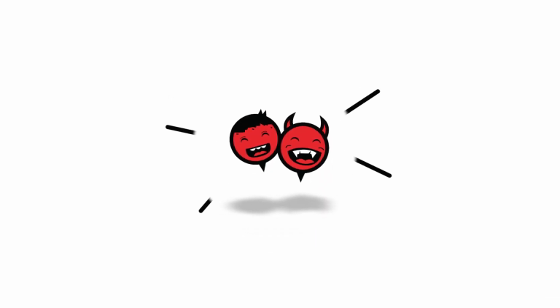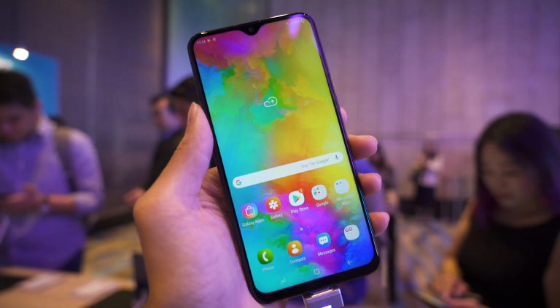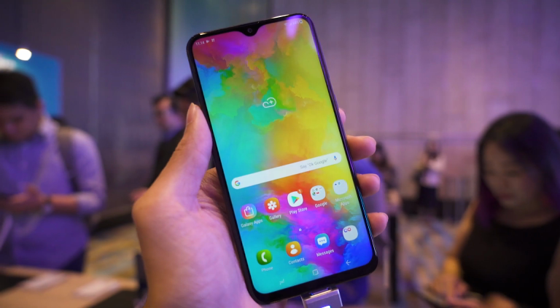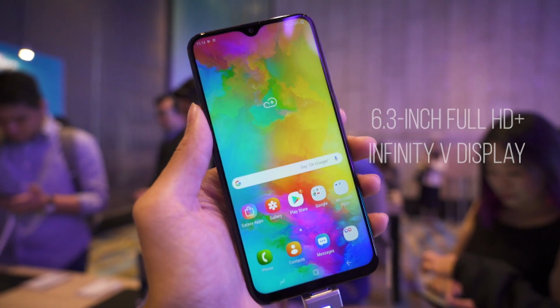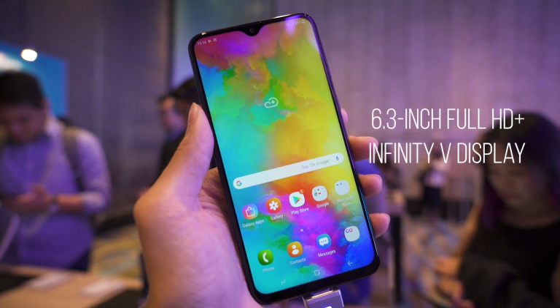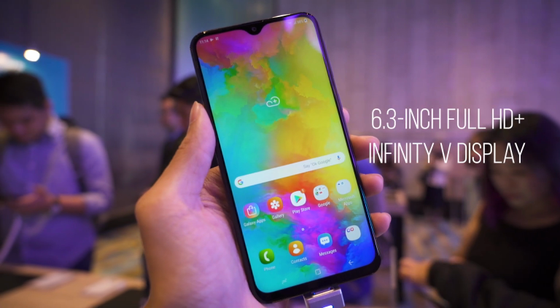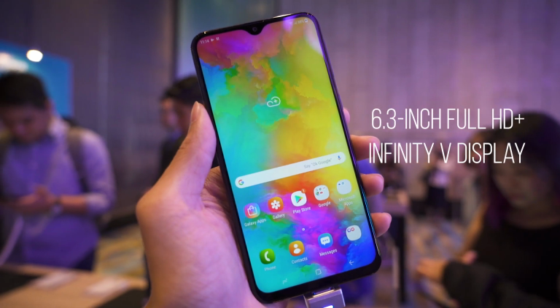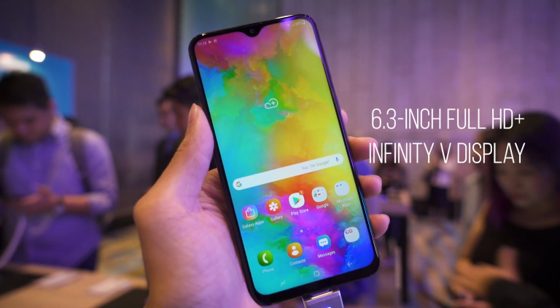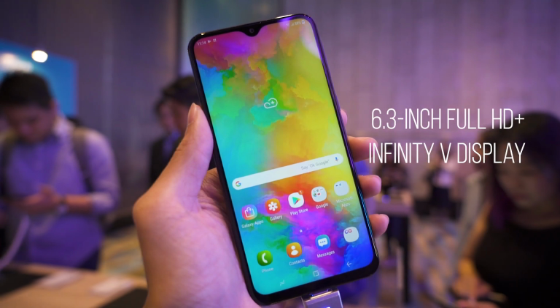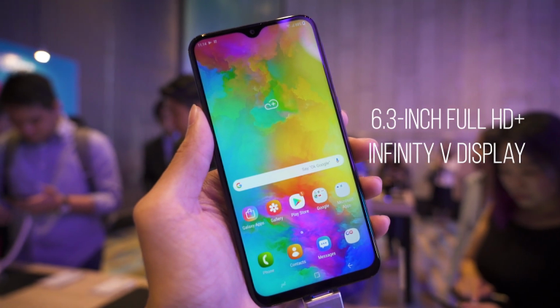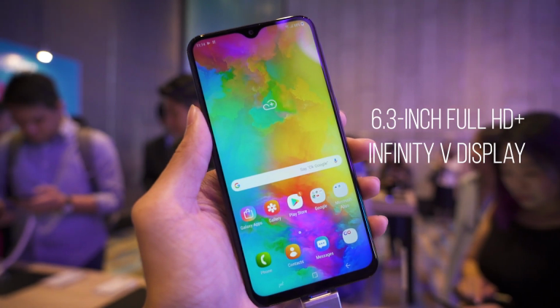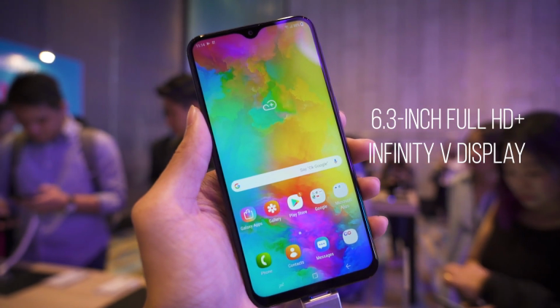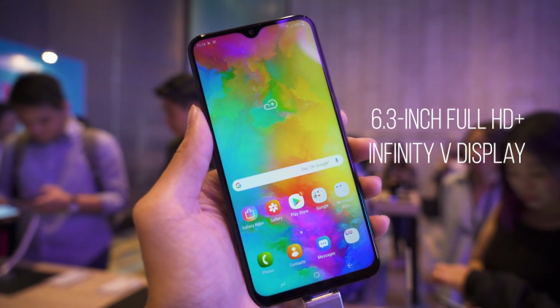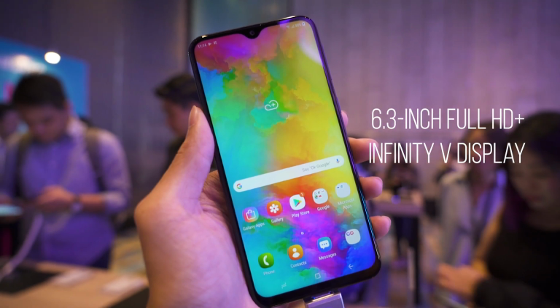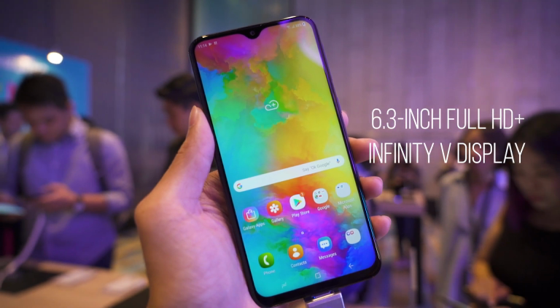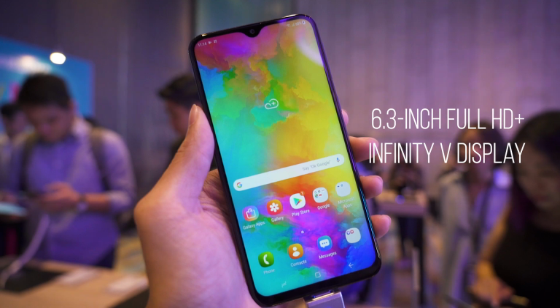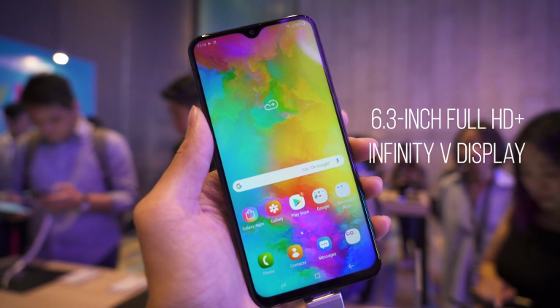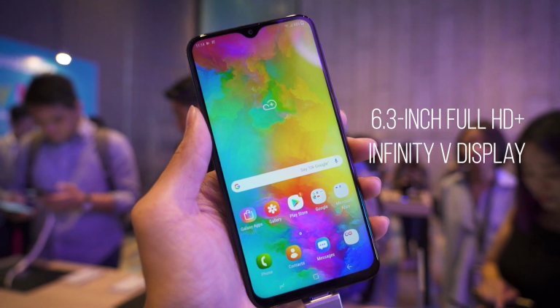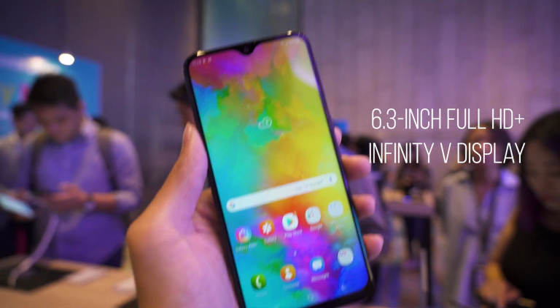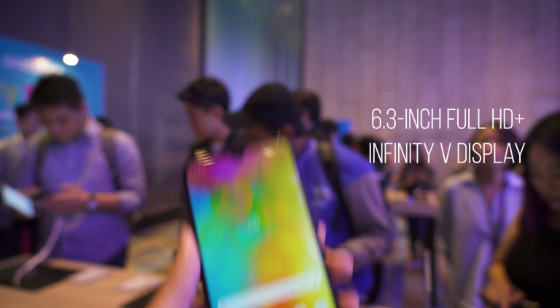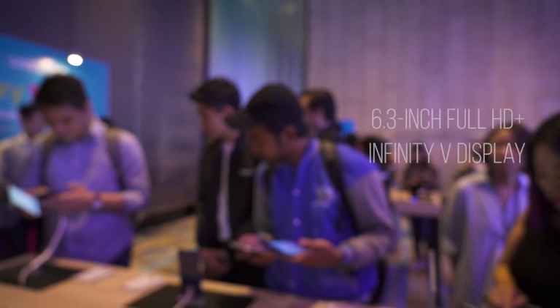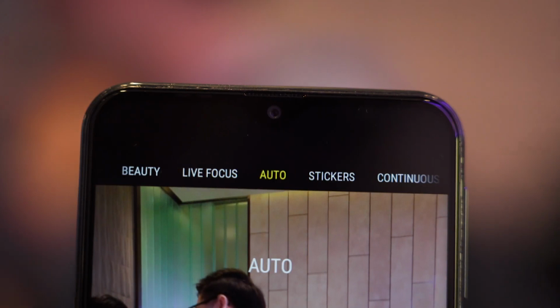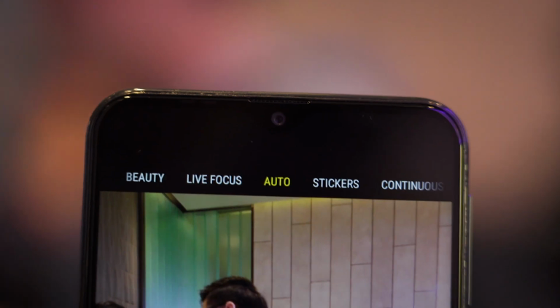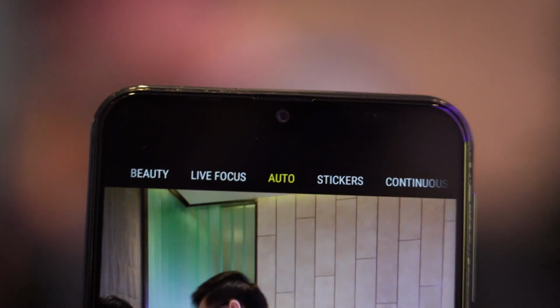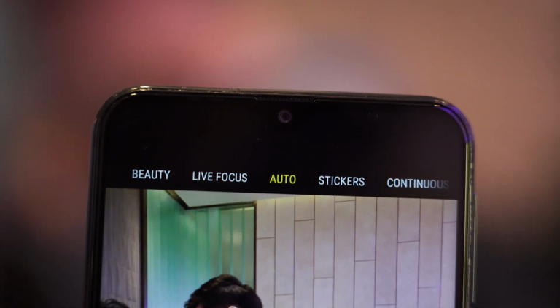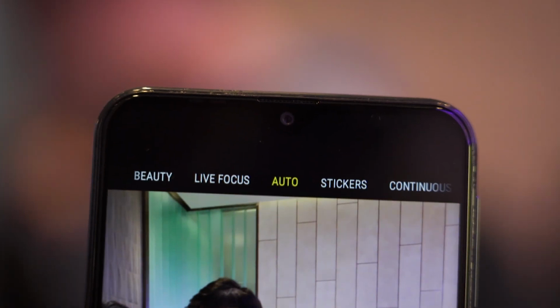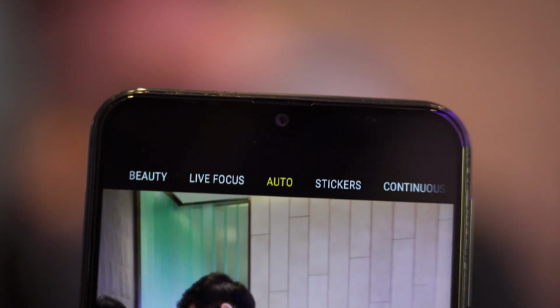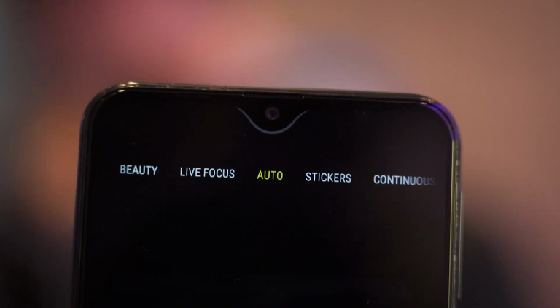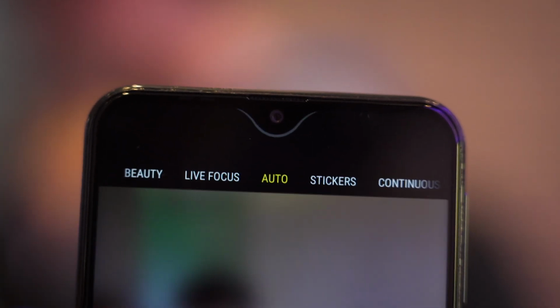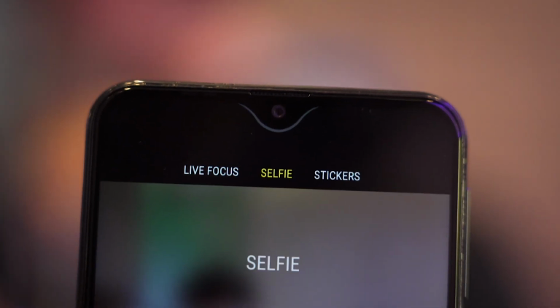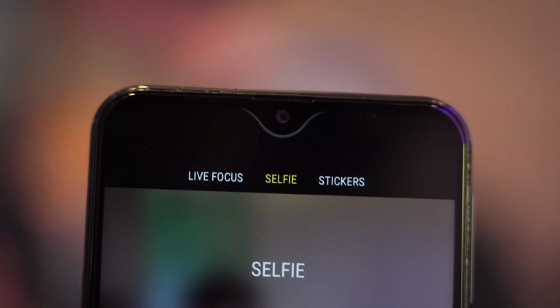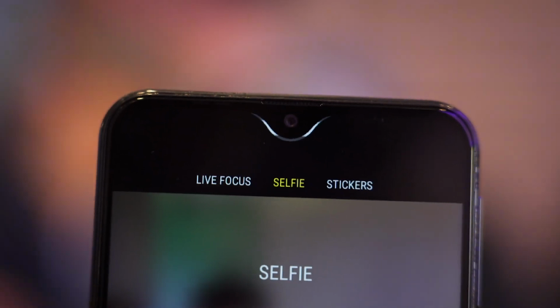It has a 6.3-inch Full HD Plus Infinity V display — that is Samsung's version of the teardrop notch.